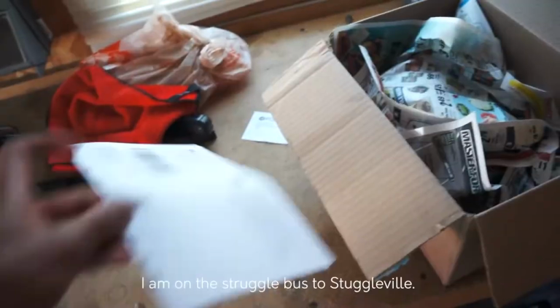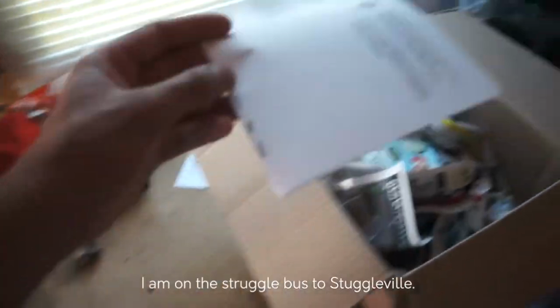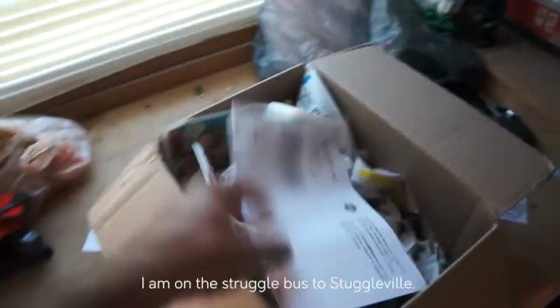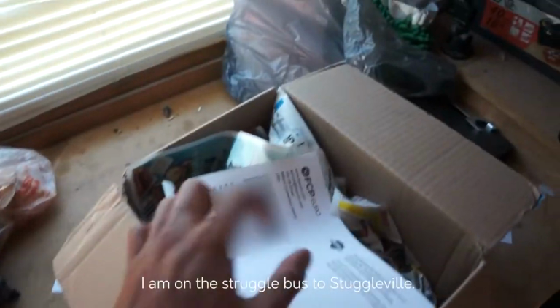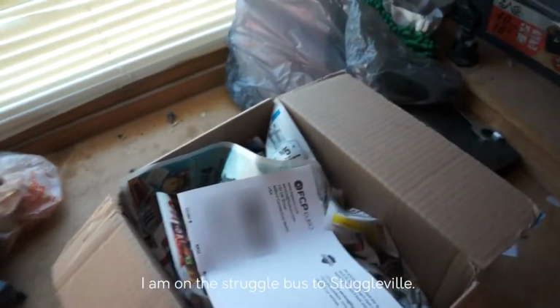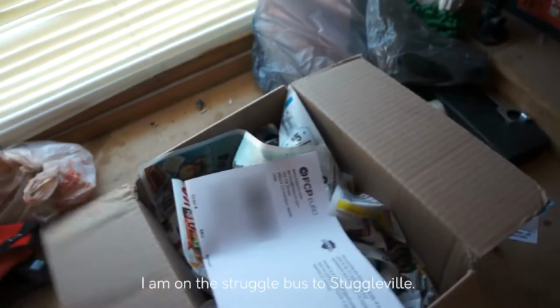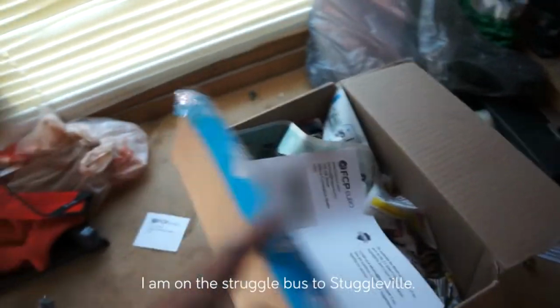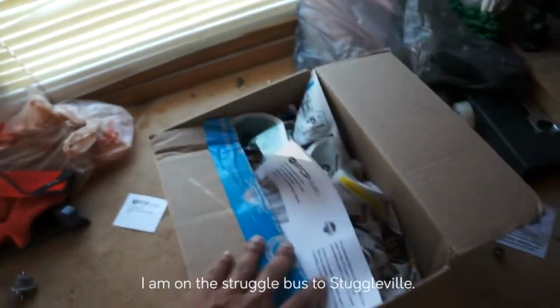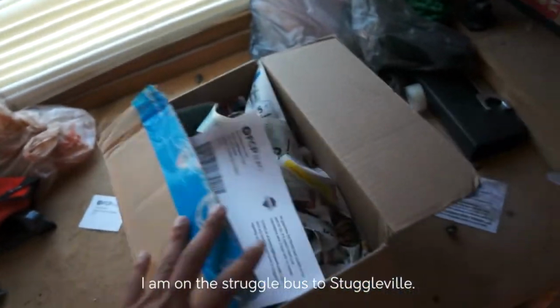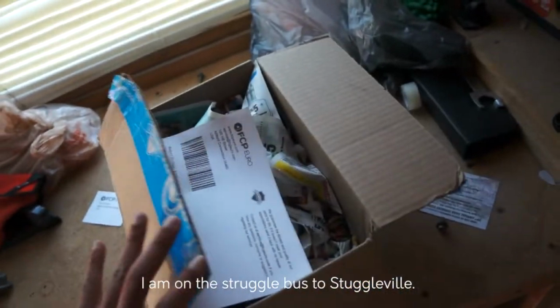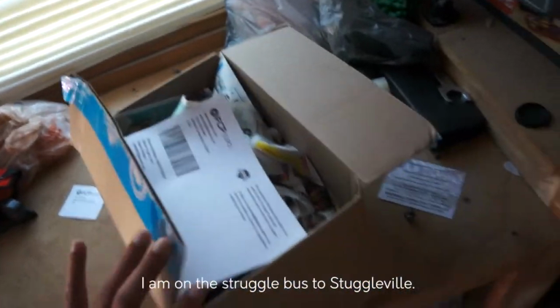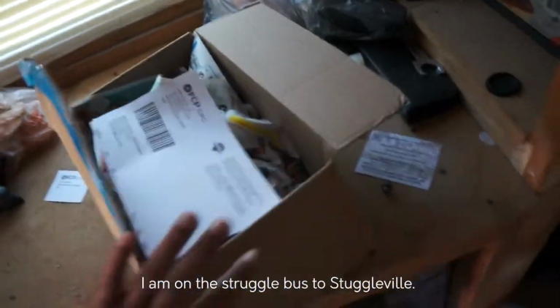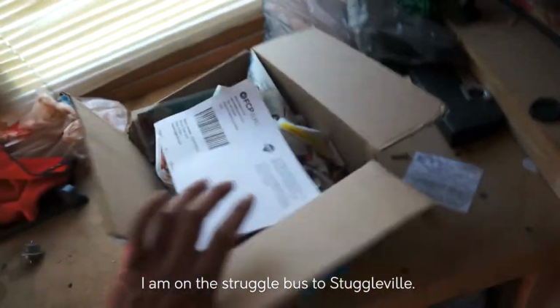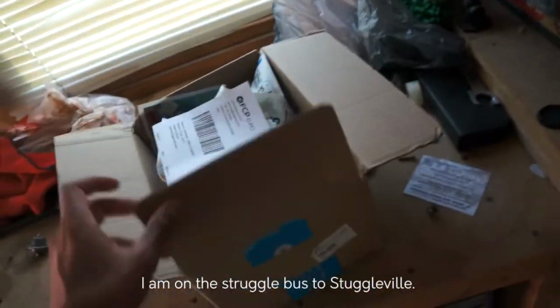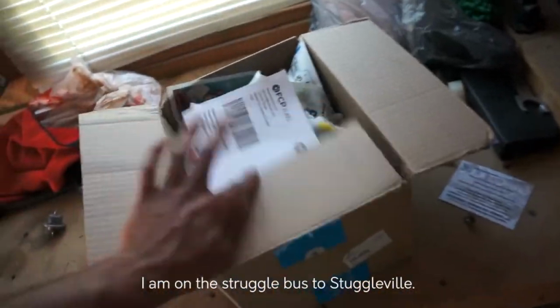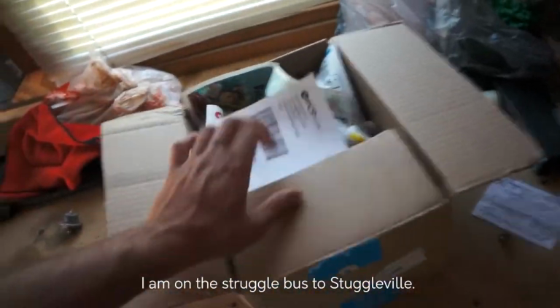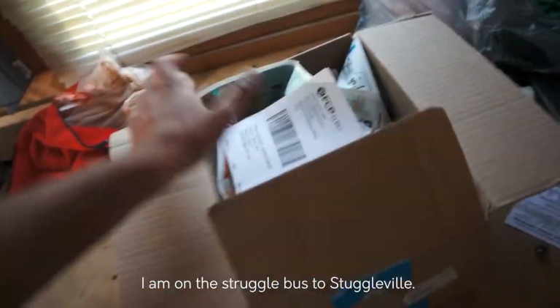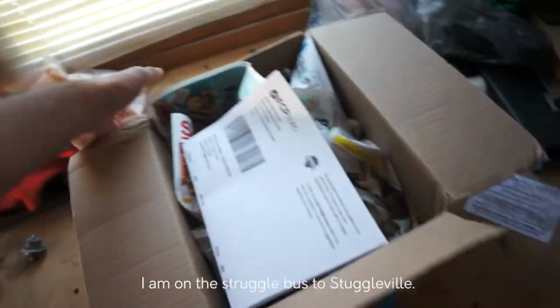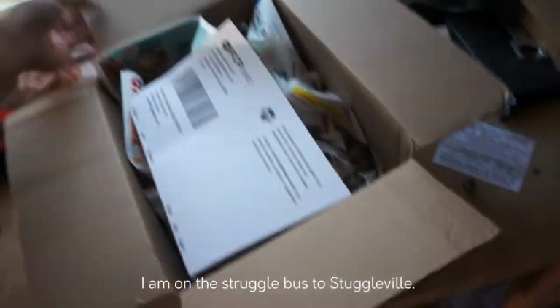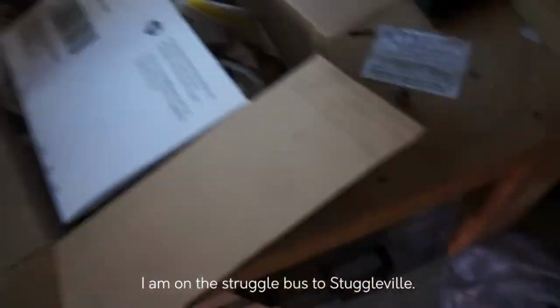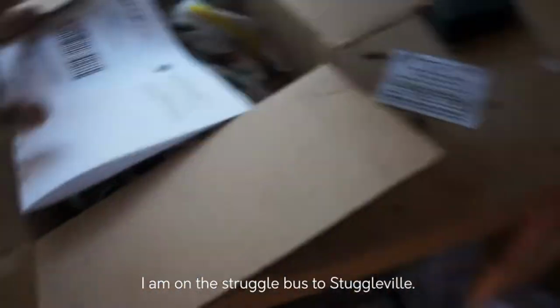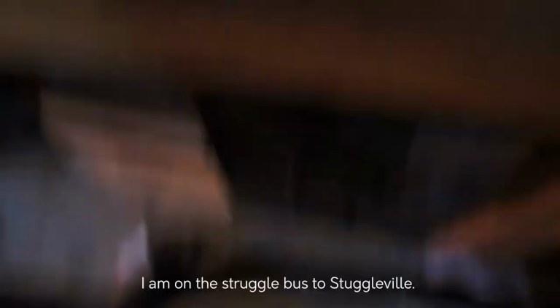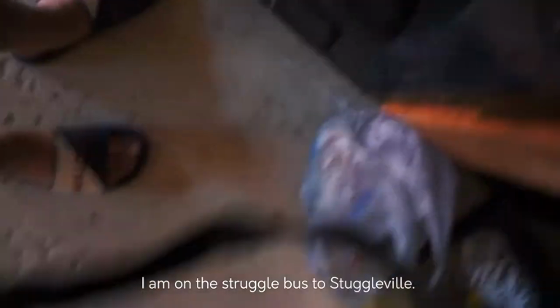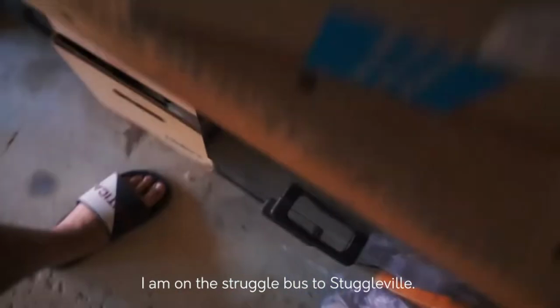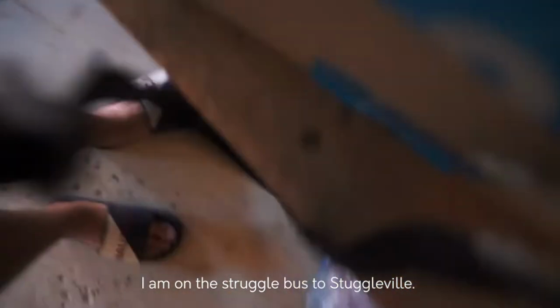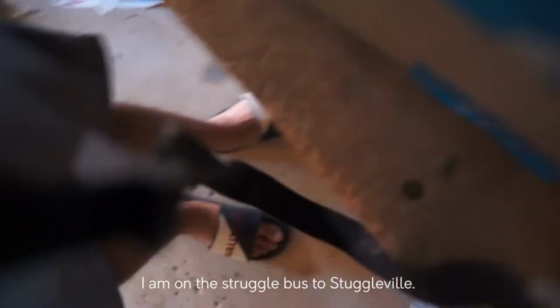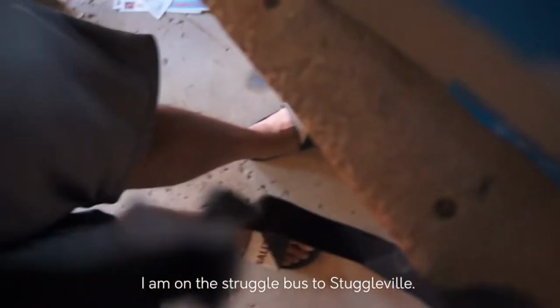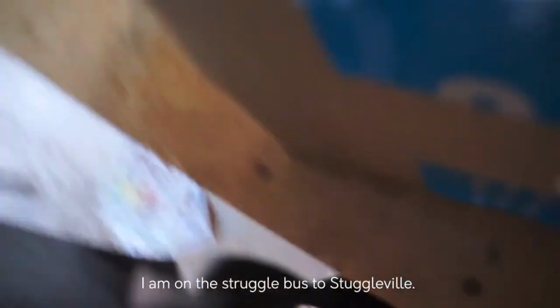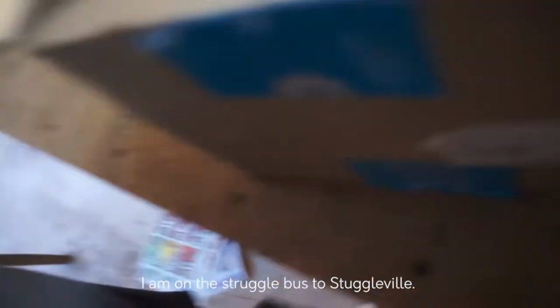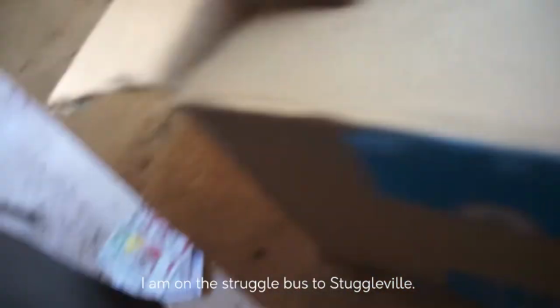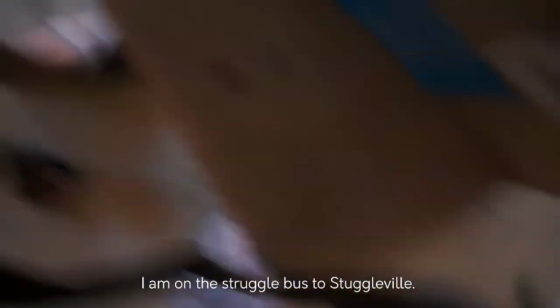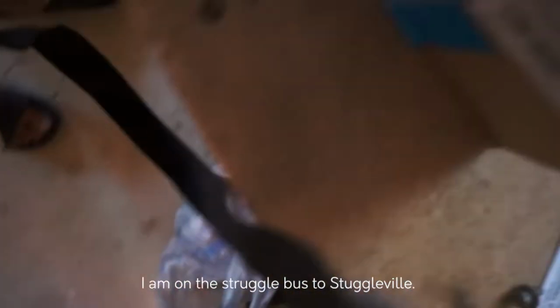Finally, slap the paperwork in the box, tape it up, slap the return address on it, and we're on our way to getting our hundred dollars back.